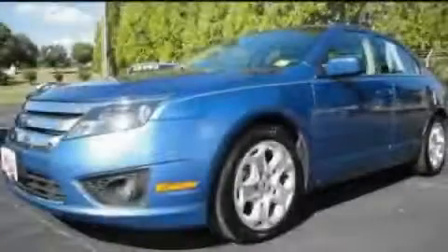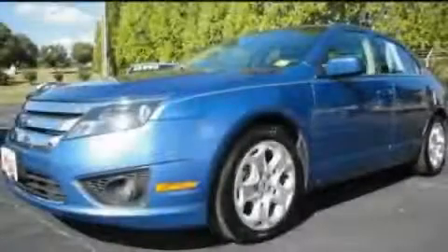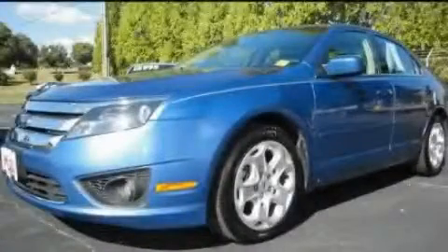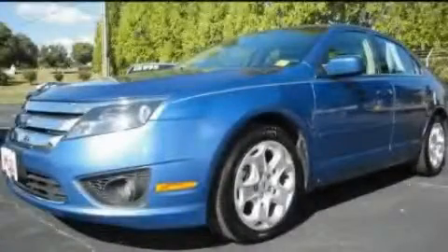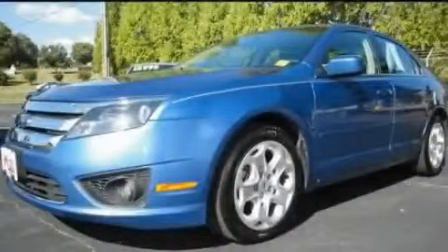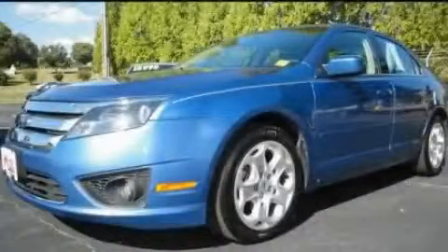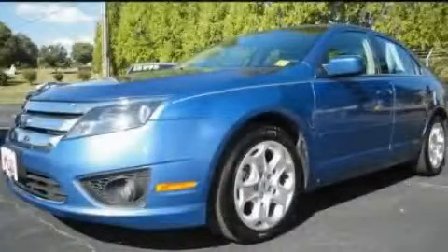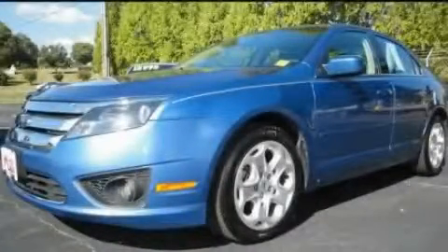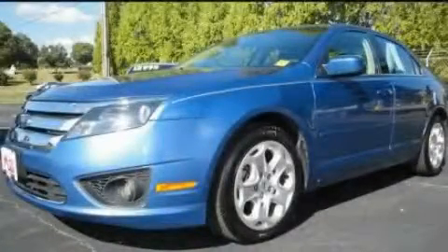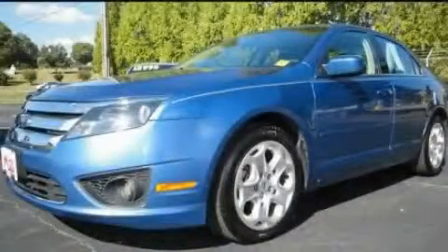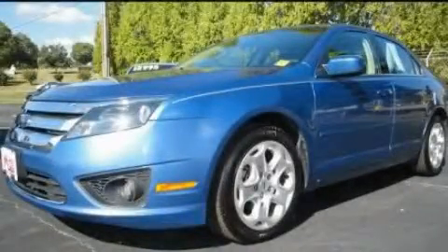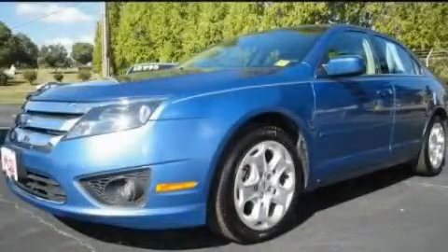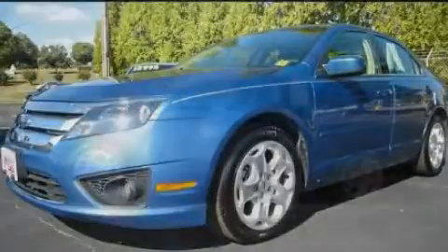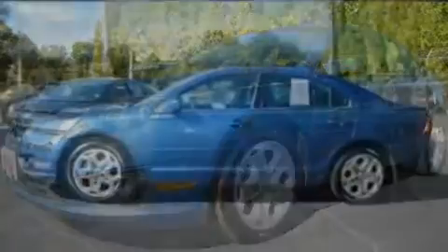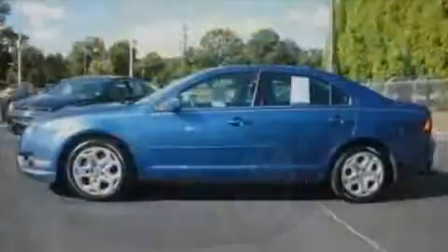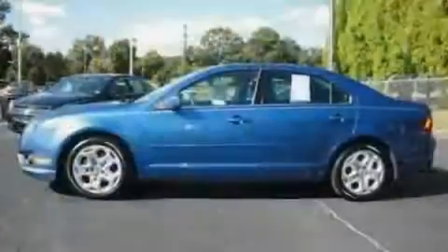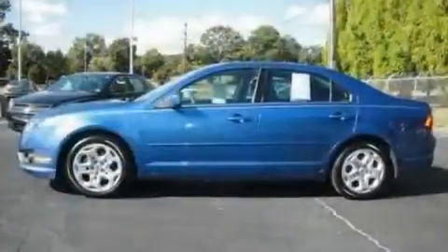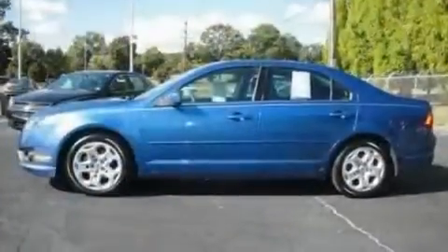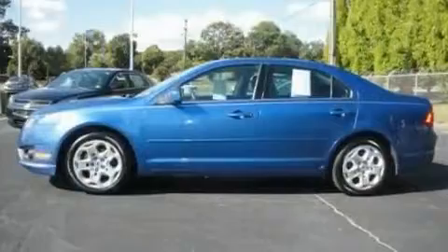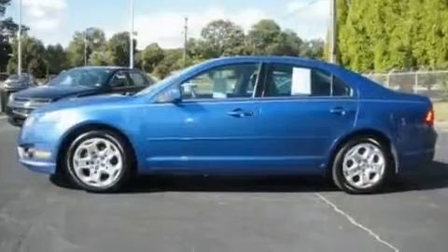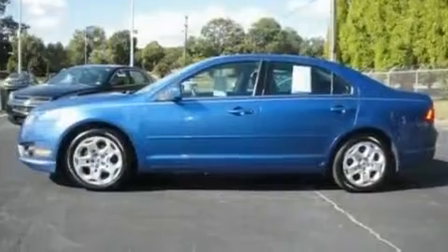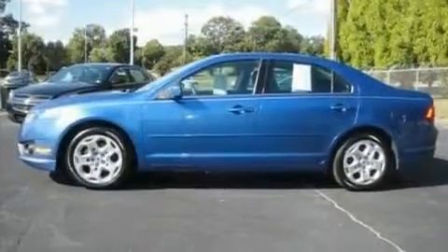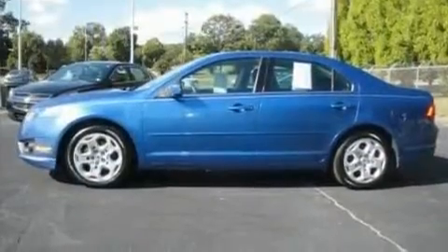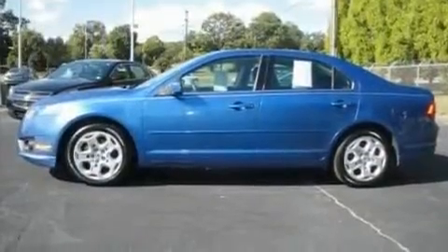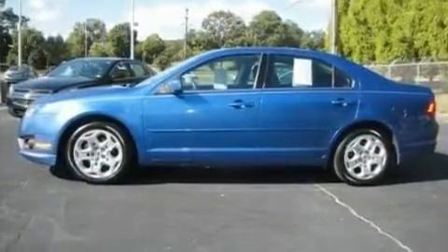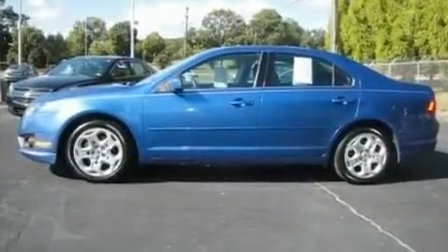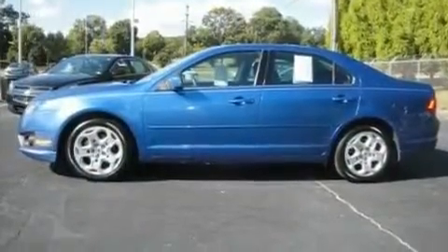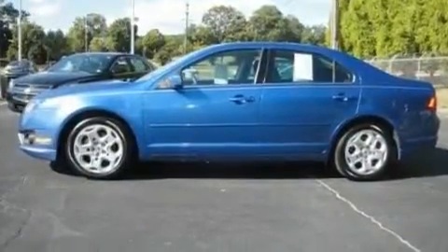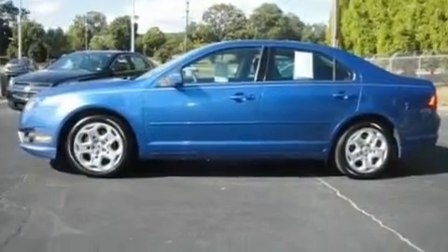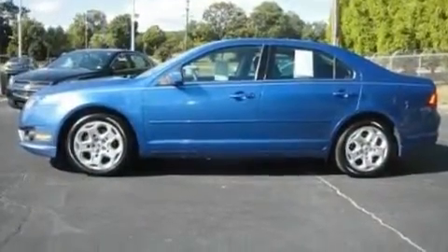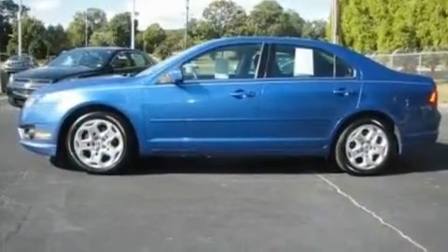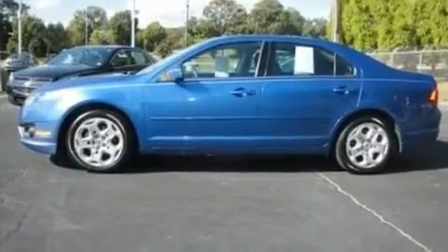This is a 2010 Ford Fusion. It features a 2.5-liter four-cylinder engine and an automatic transmission.